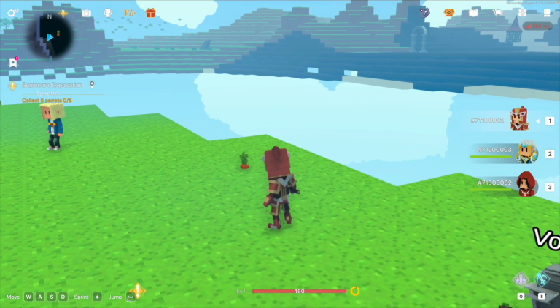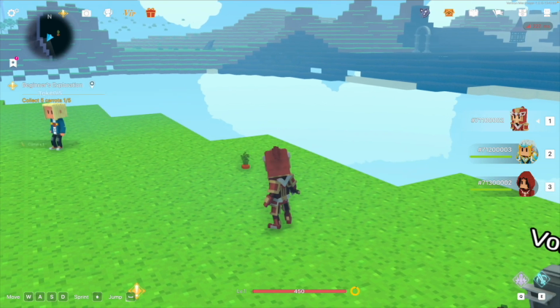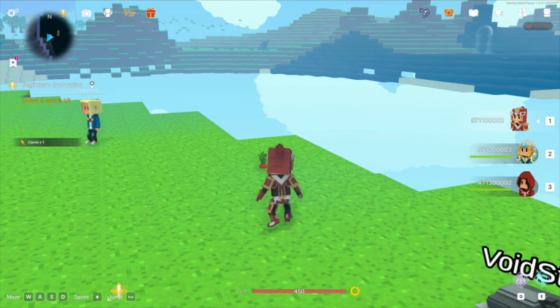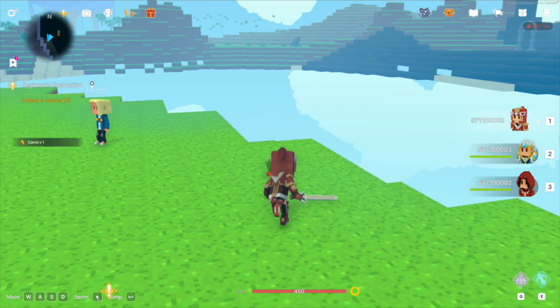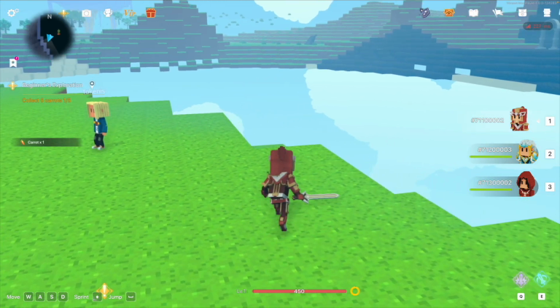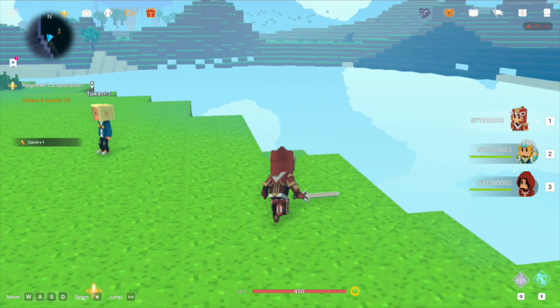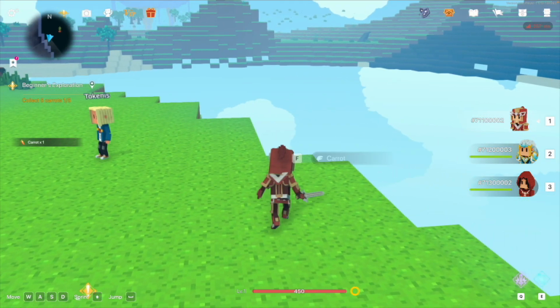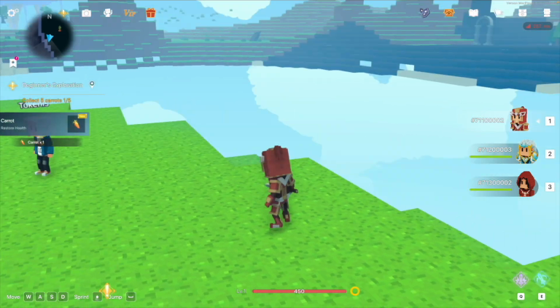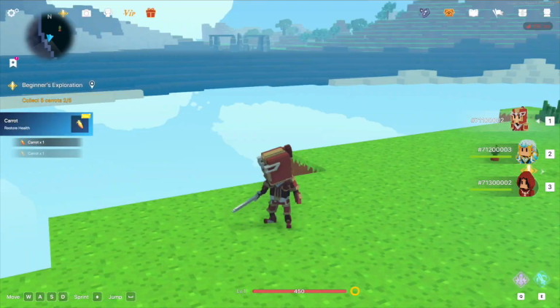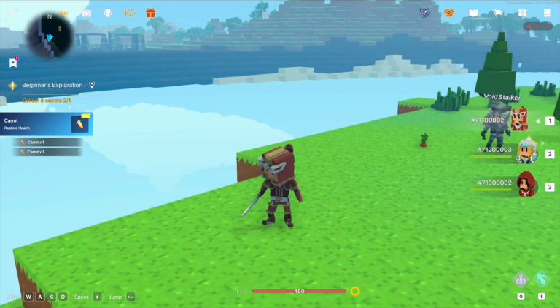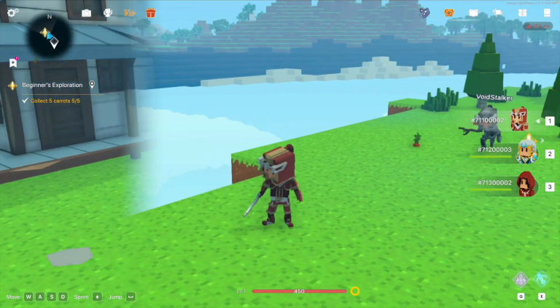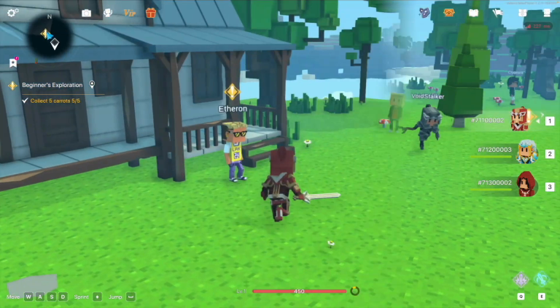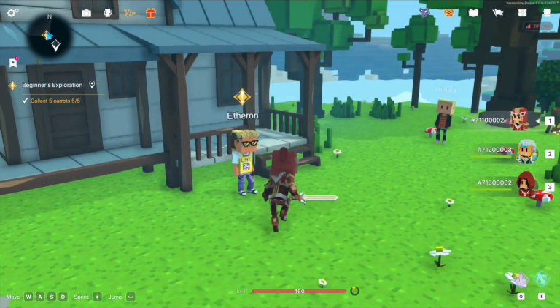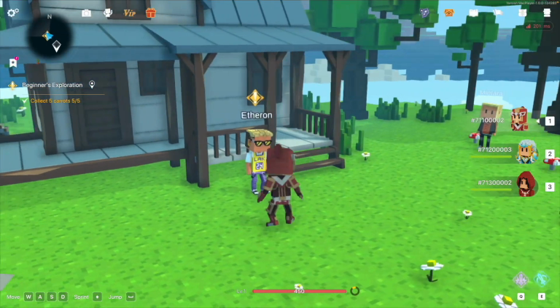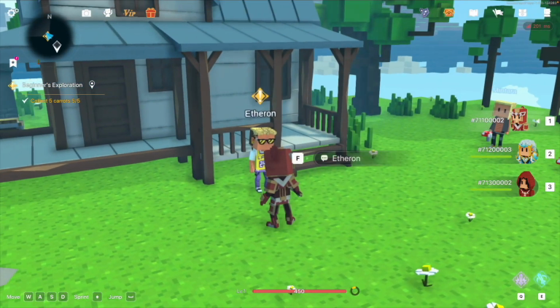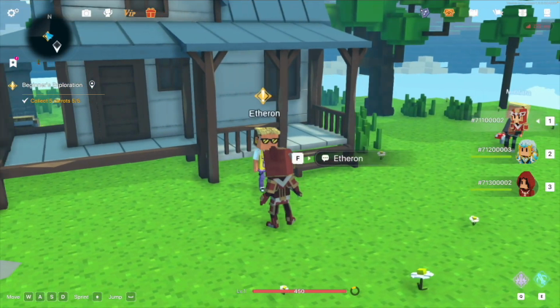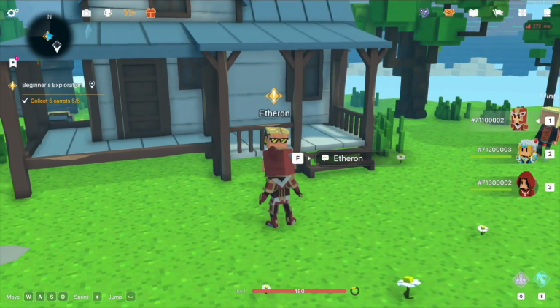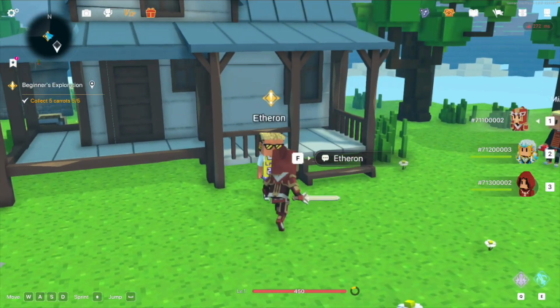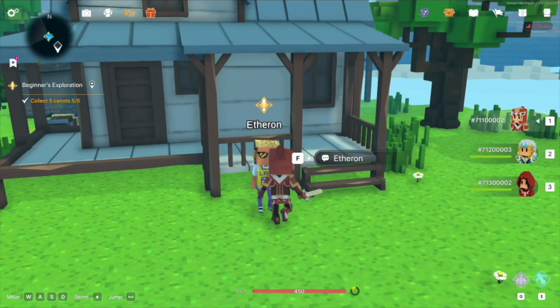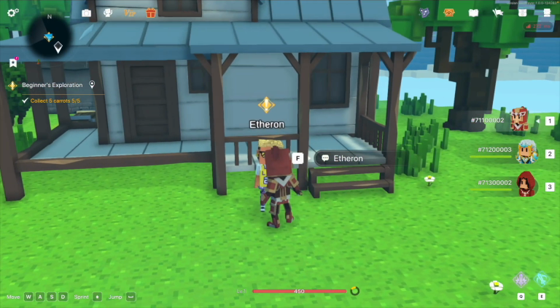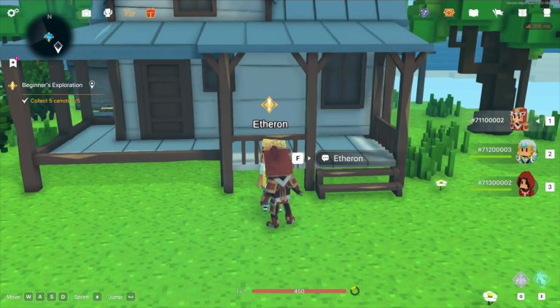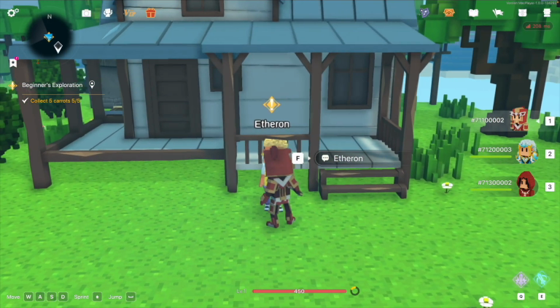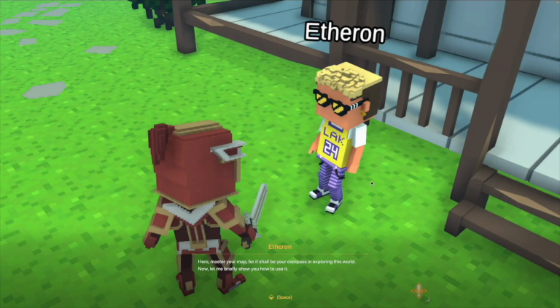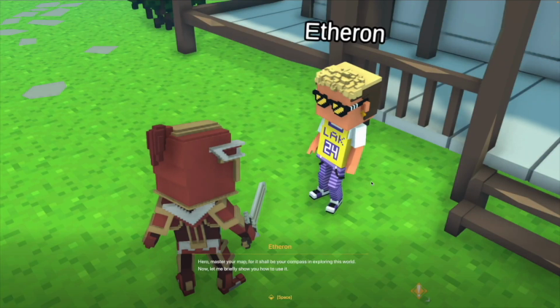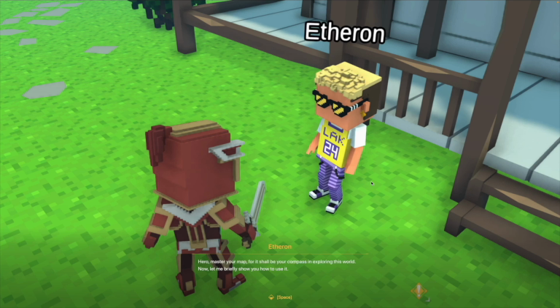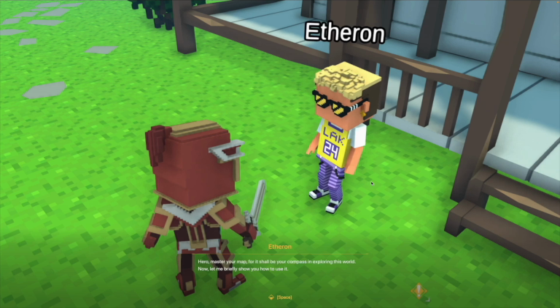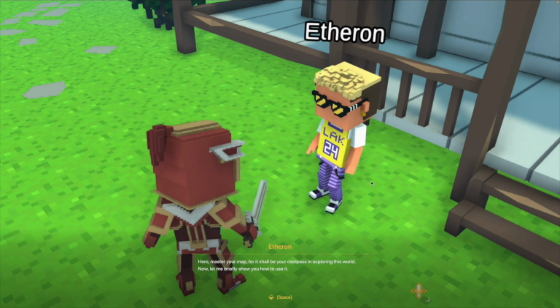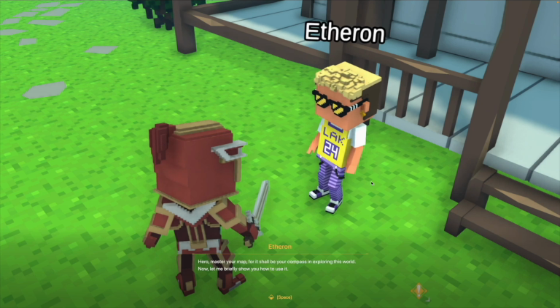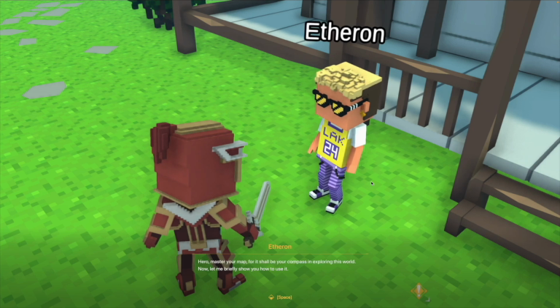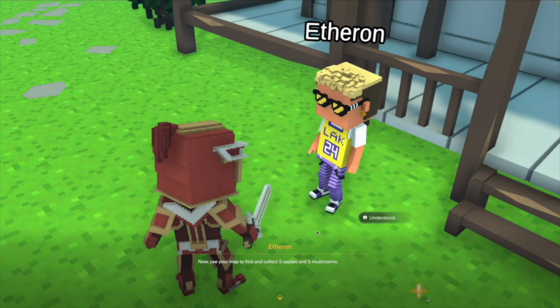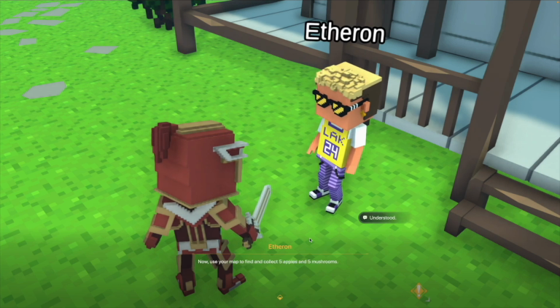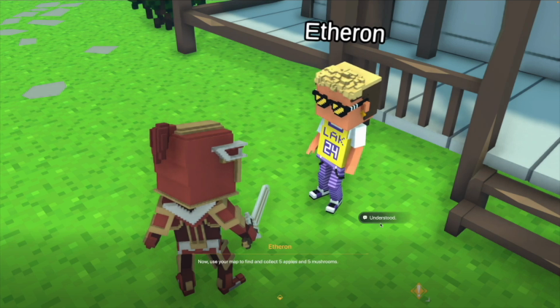Walk near the carrot and press F to collect it. After collecting, find the starting NPC for dialogue, submit the task, and receive a new one.